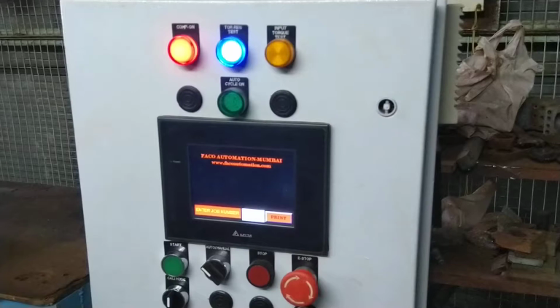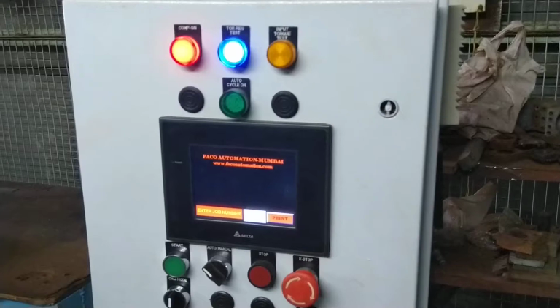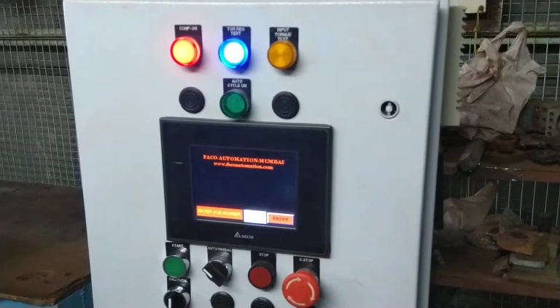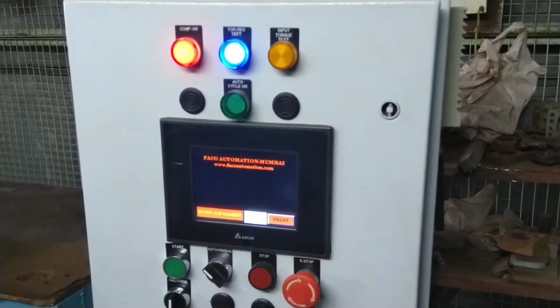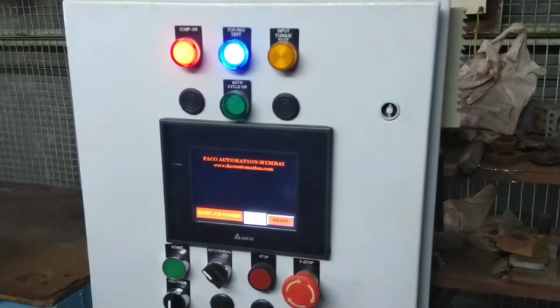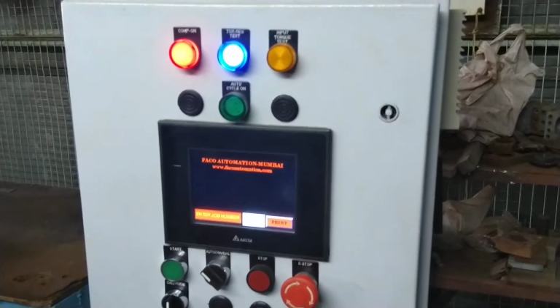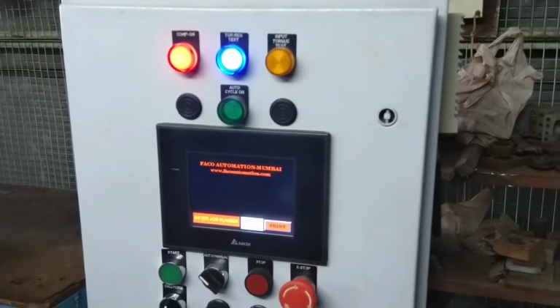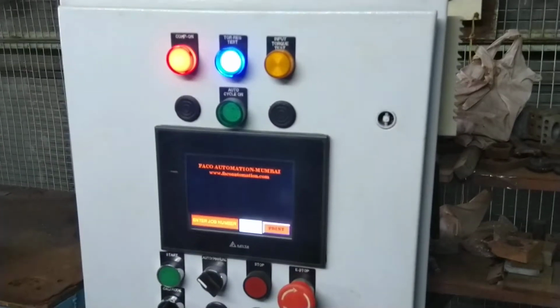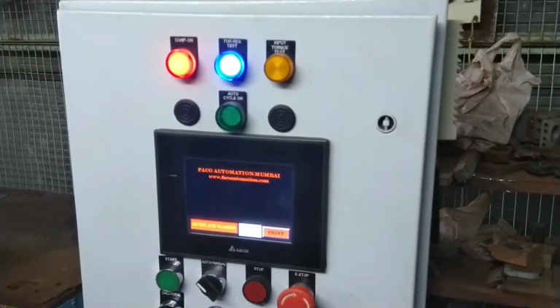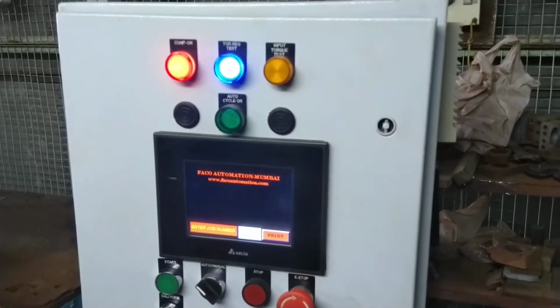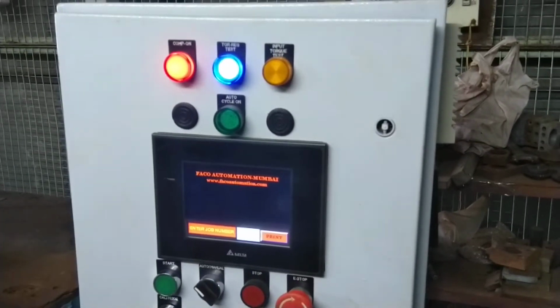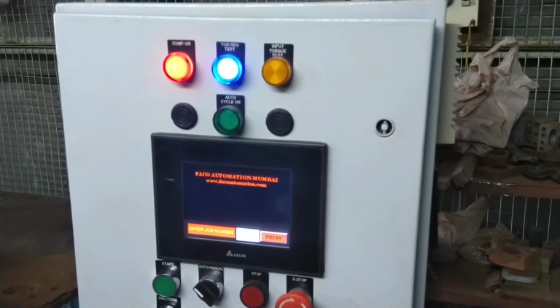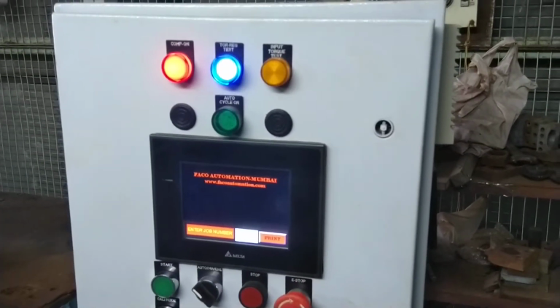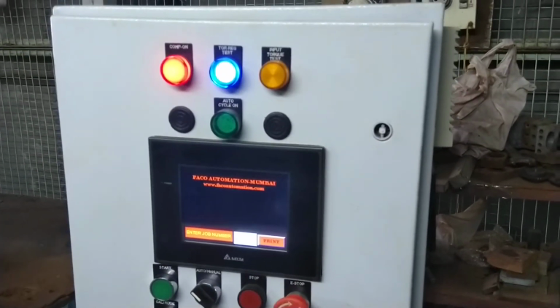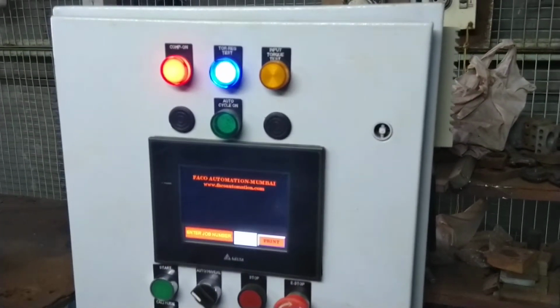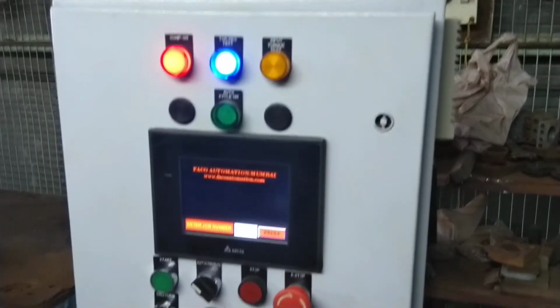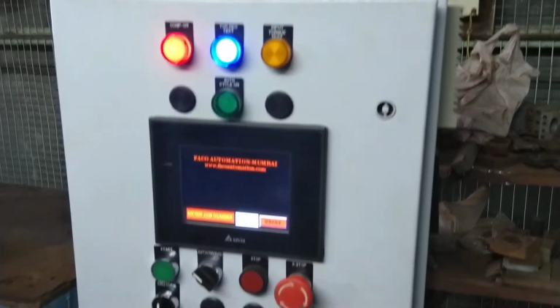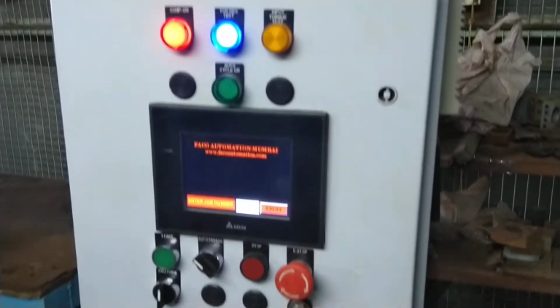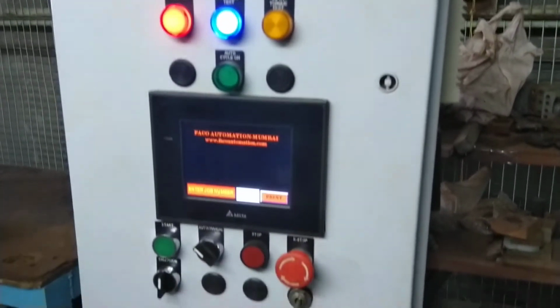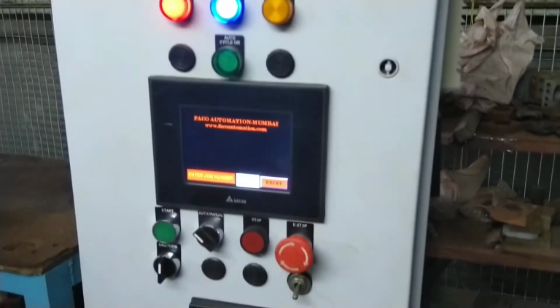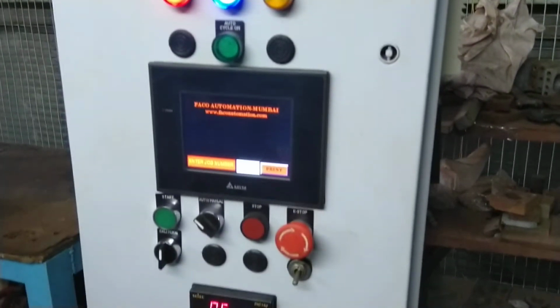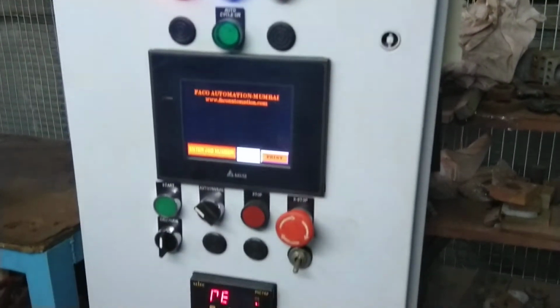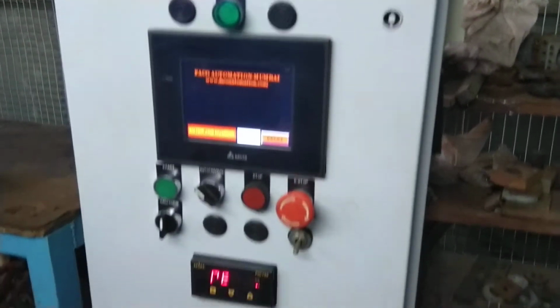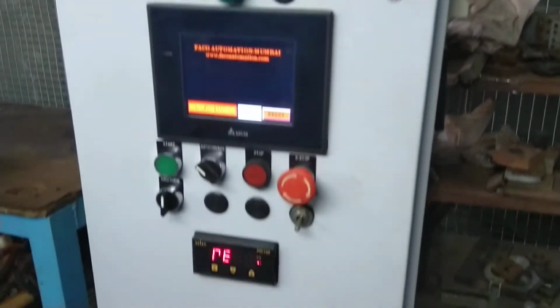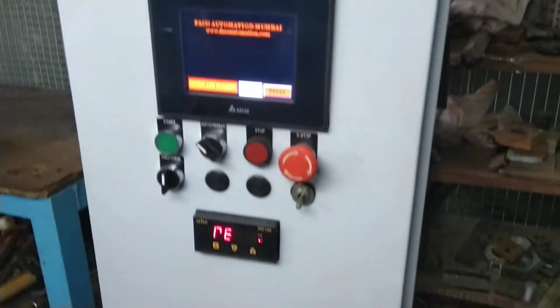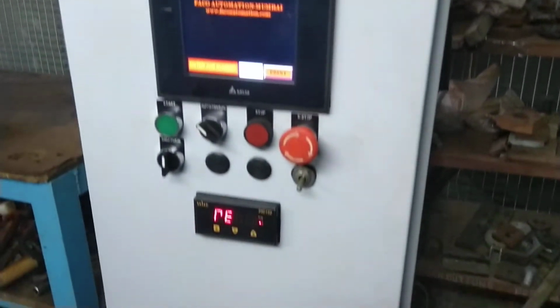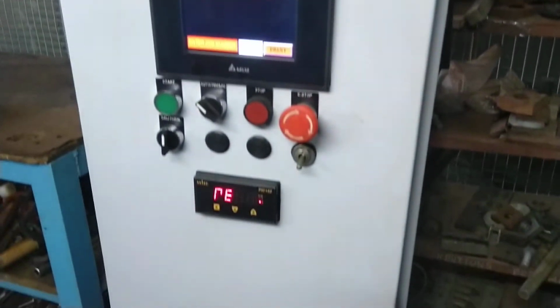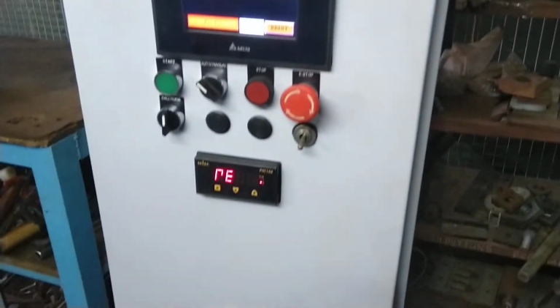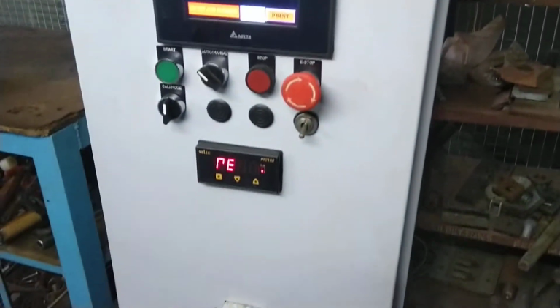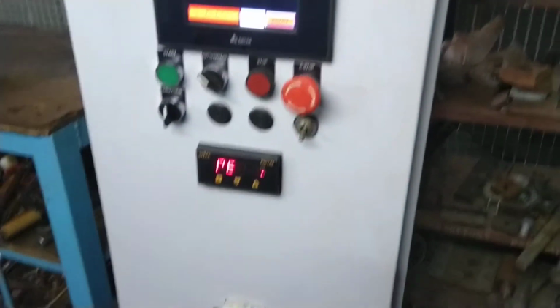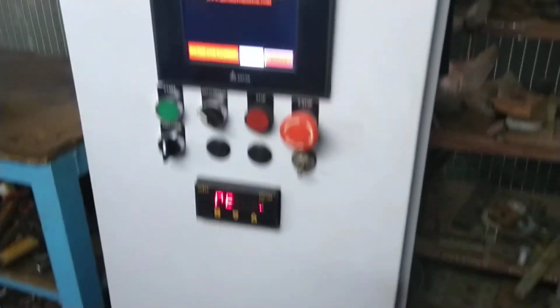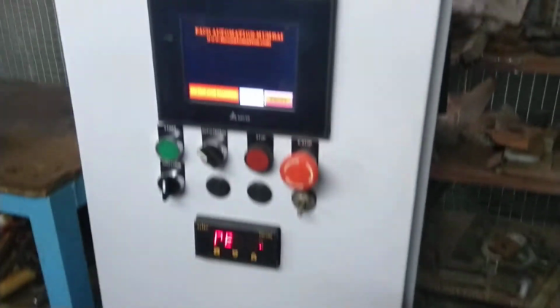This is the steering column testing machine control panel. This is the front view of the panel.